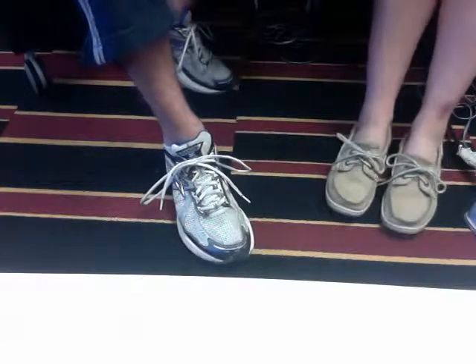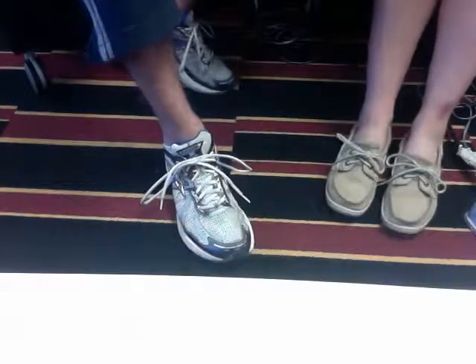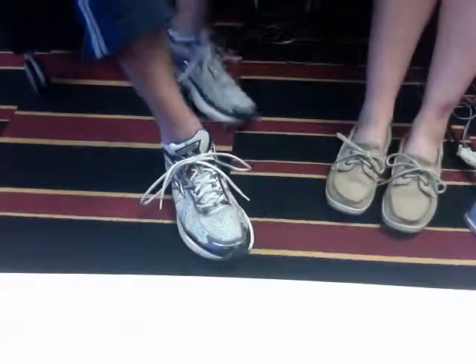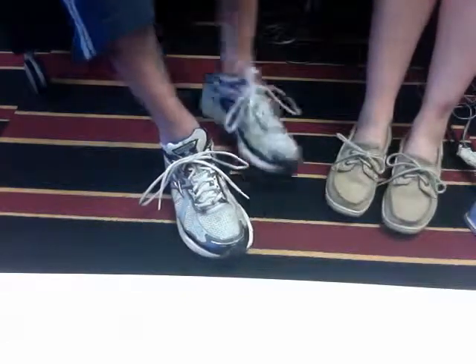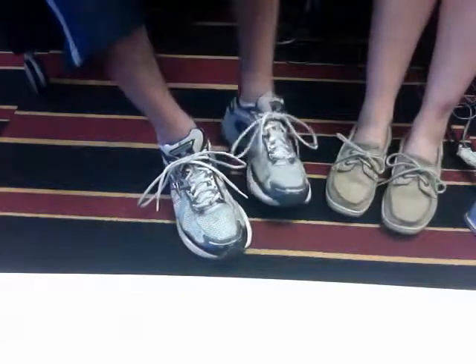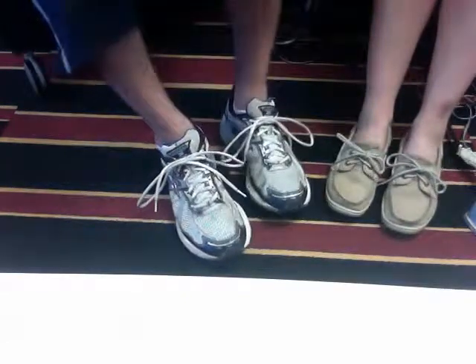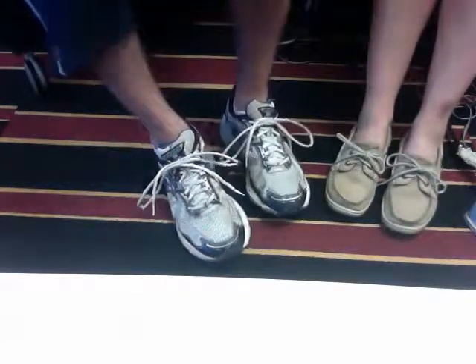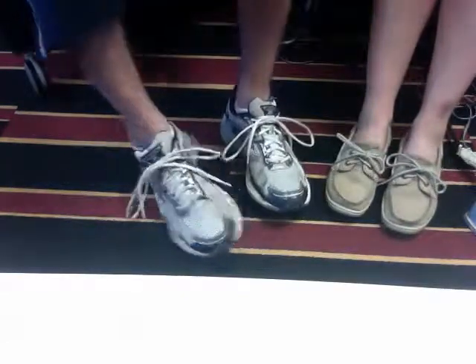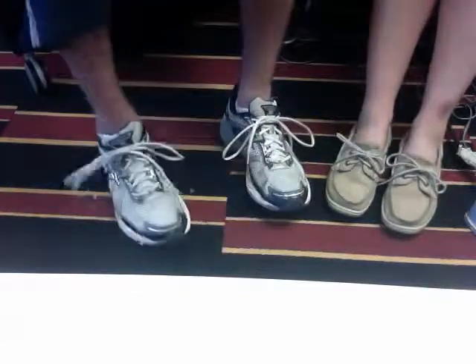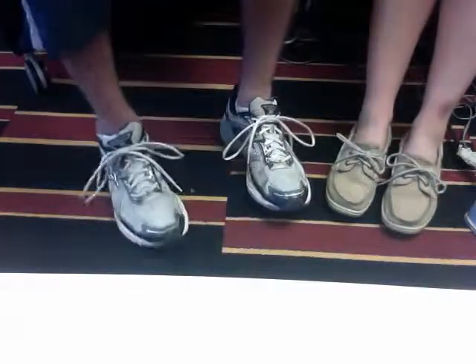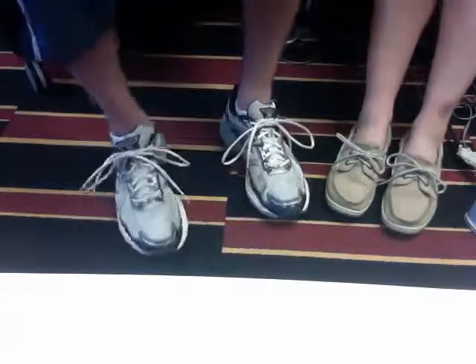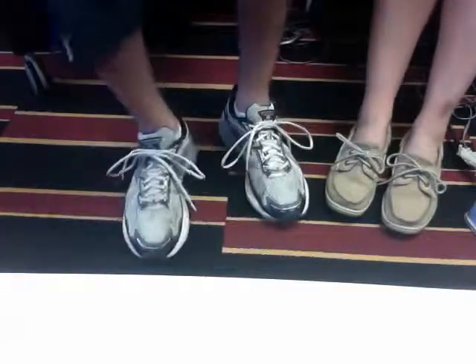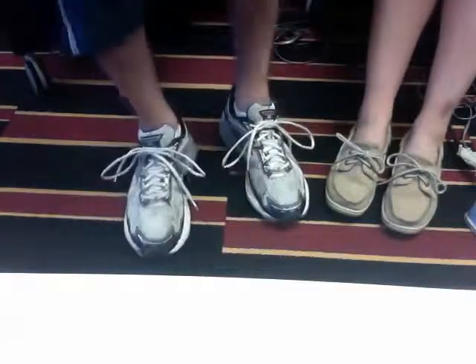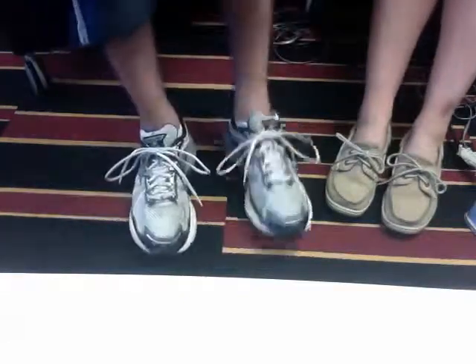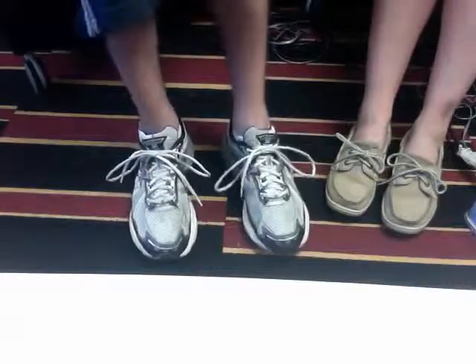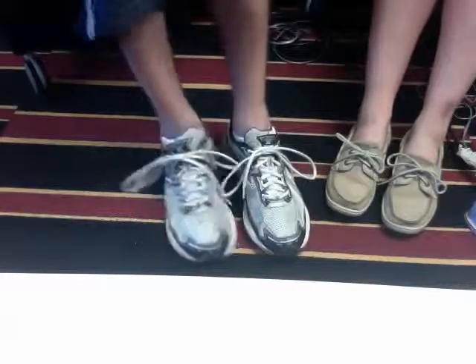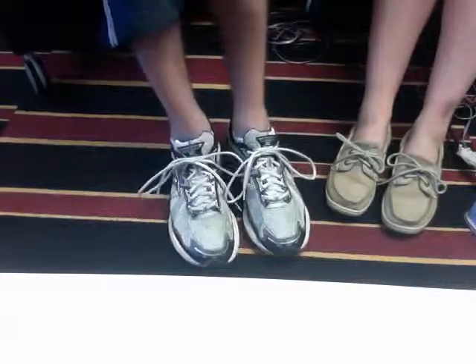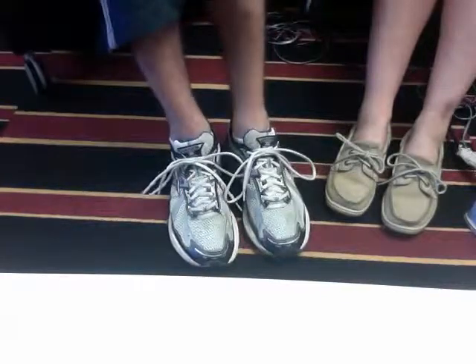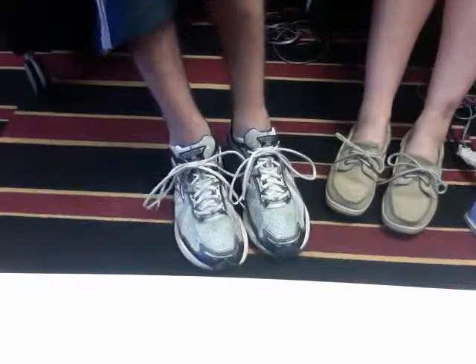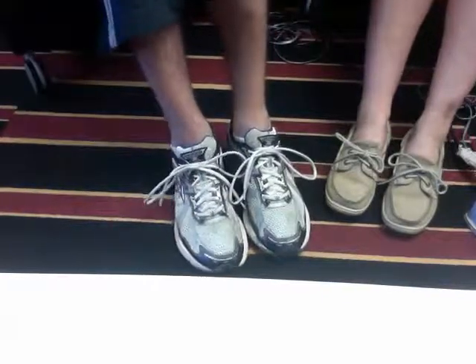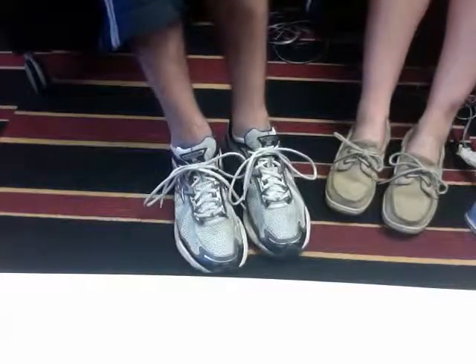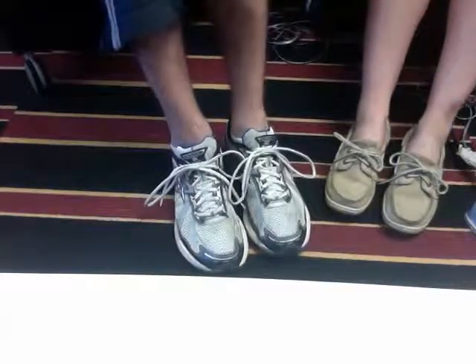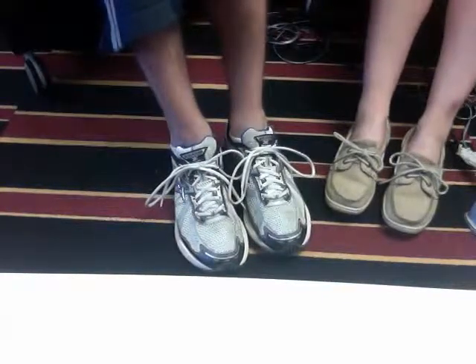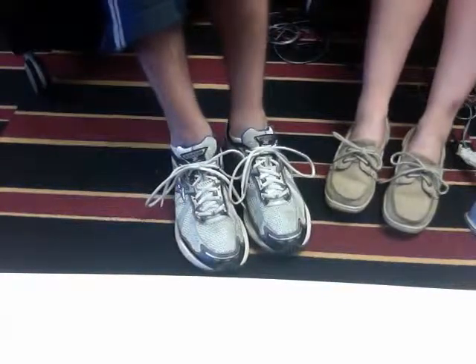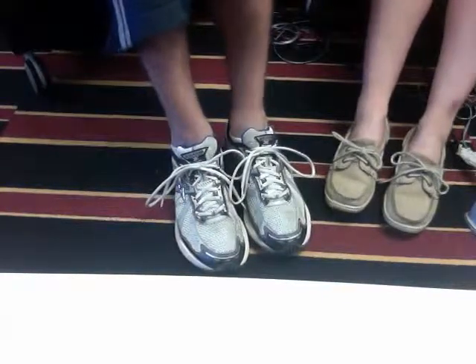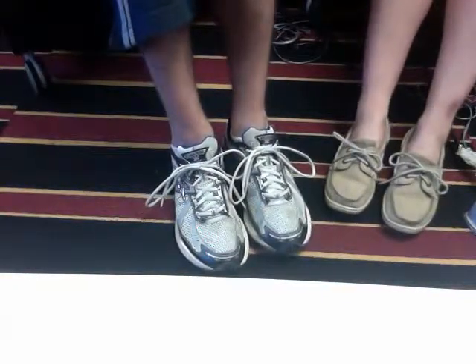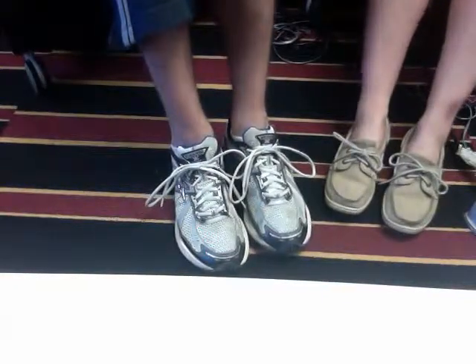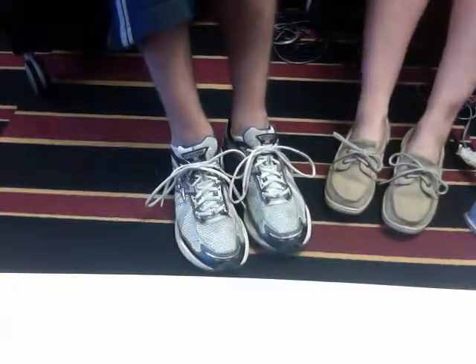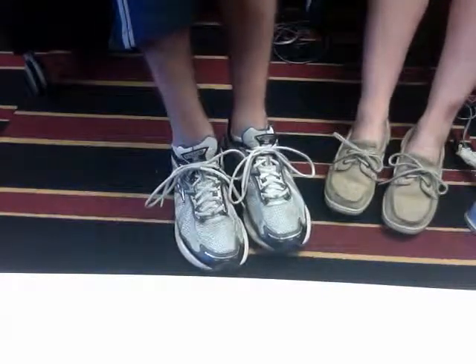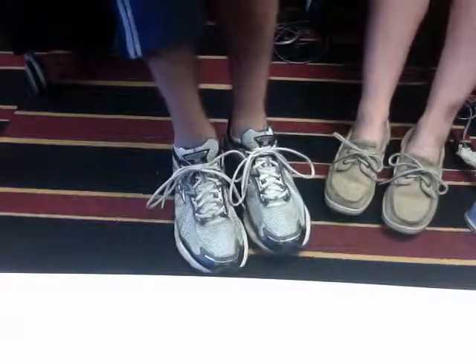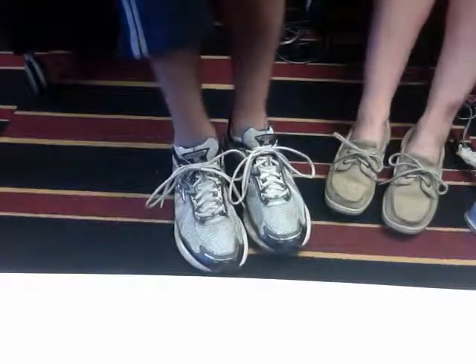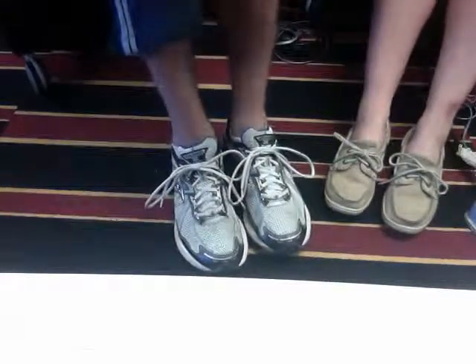You have successfully completed the course on how to tie a shoe. Thanks, Todd. All right, we'll see you next time.